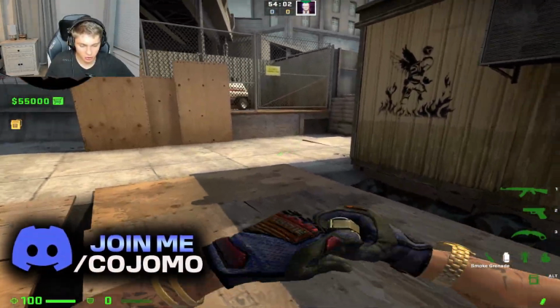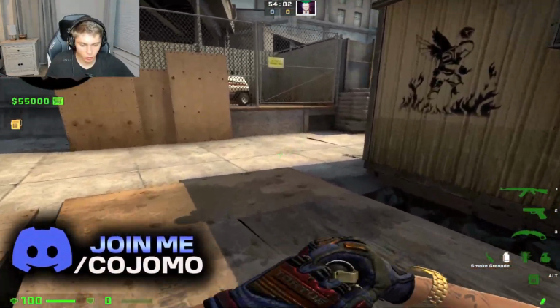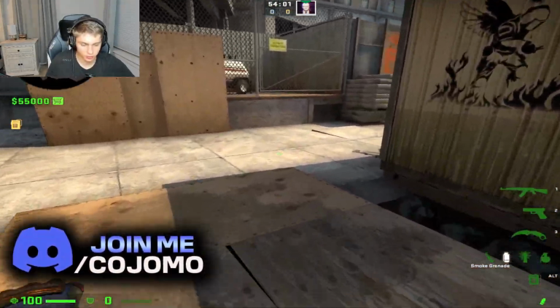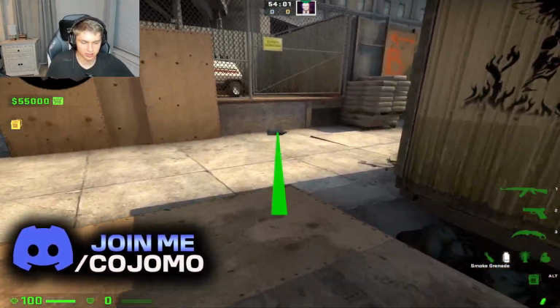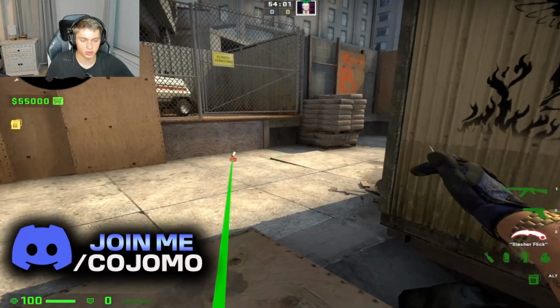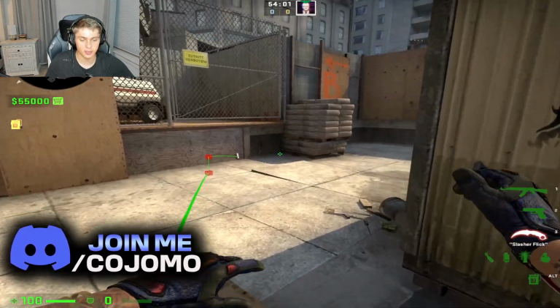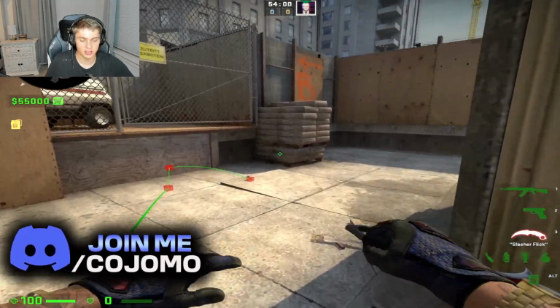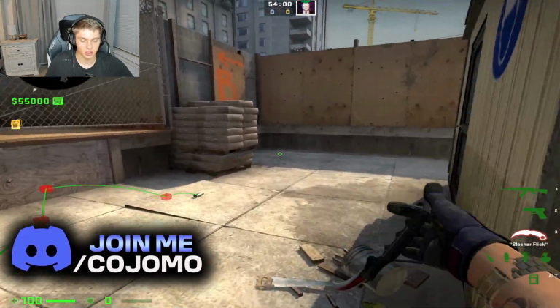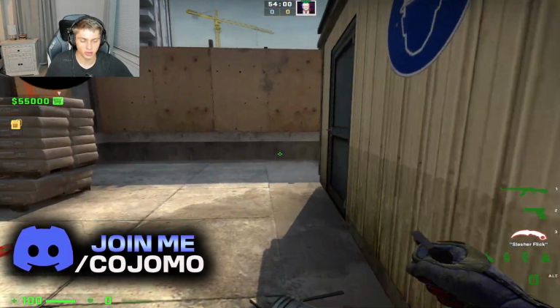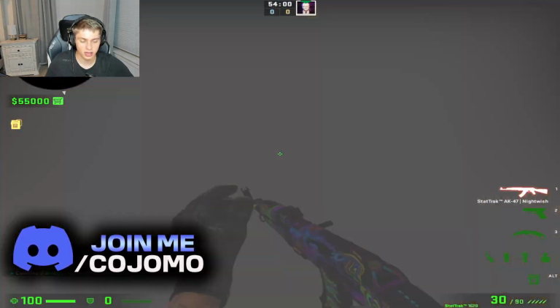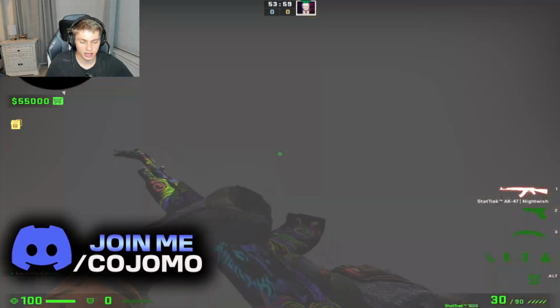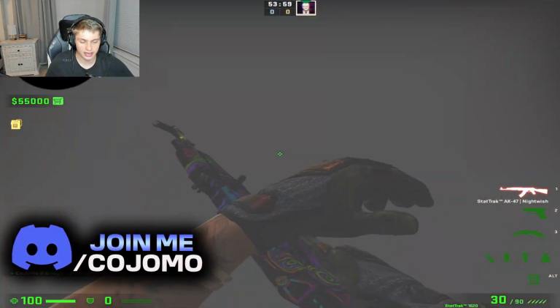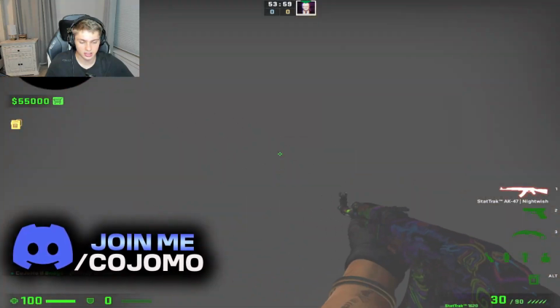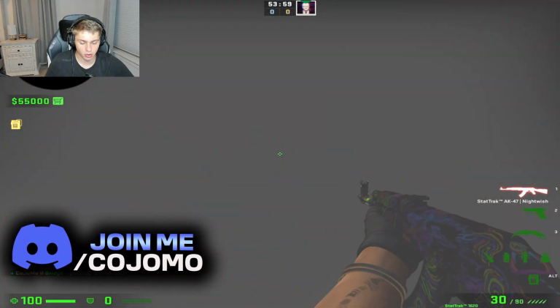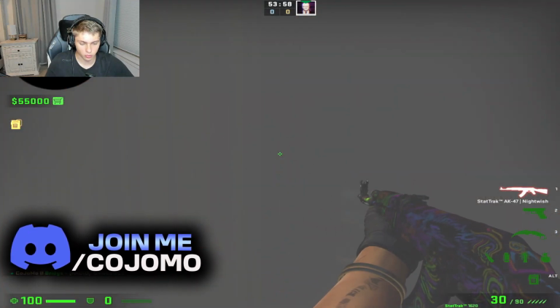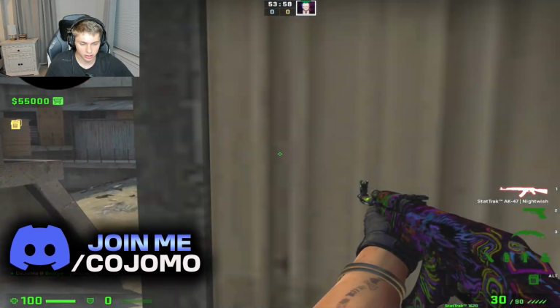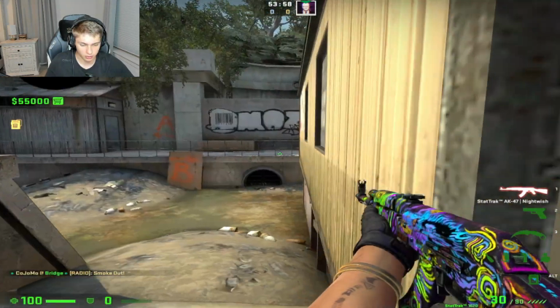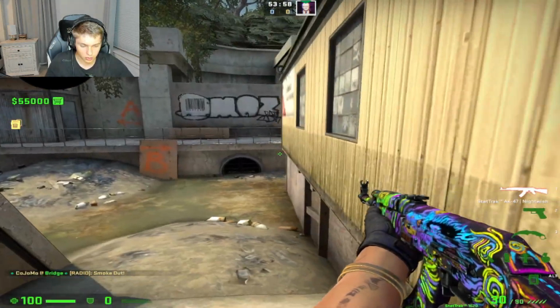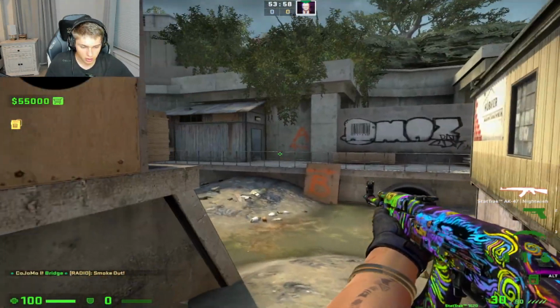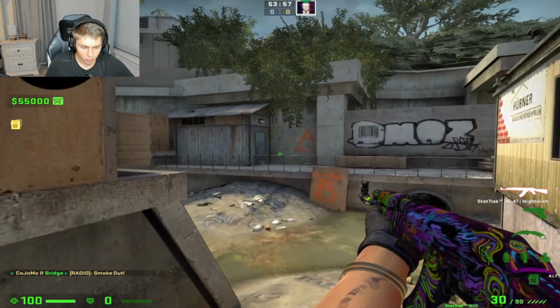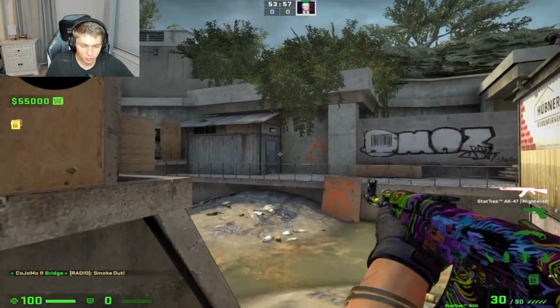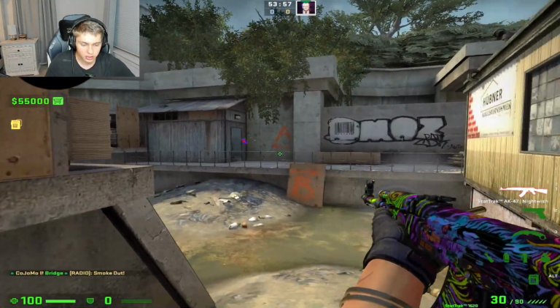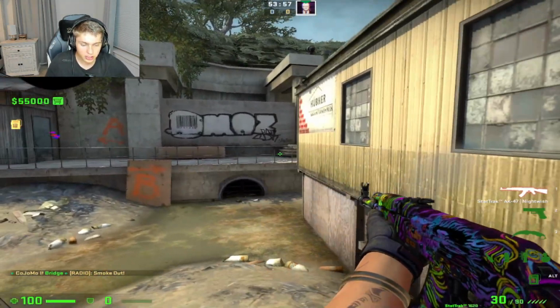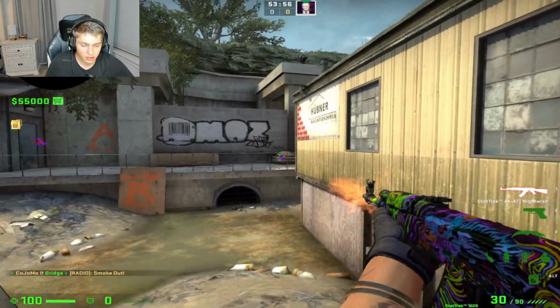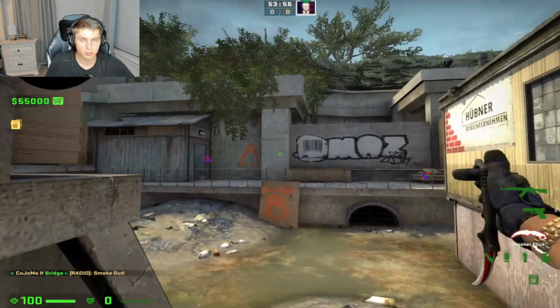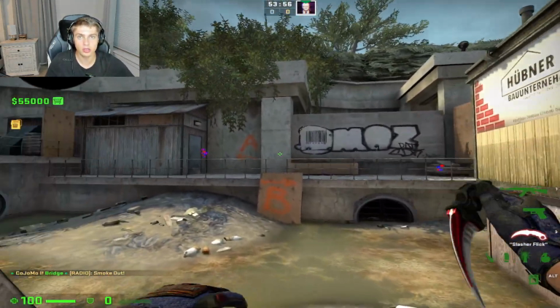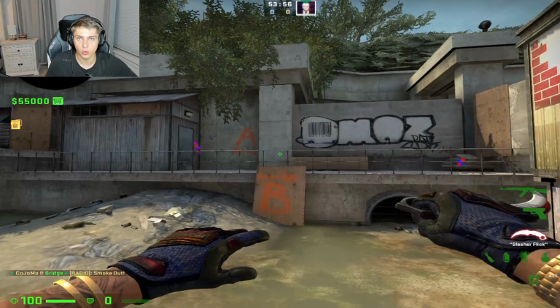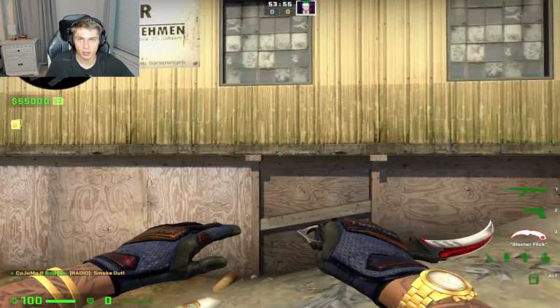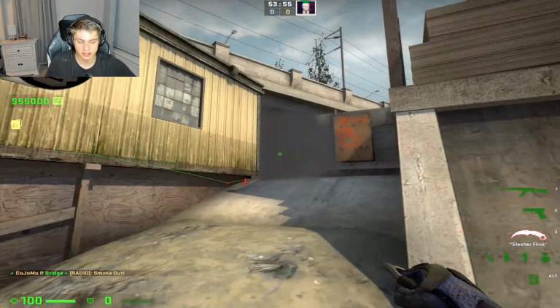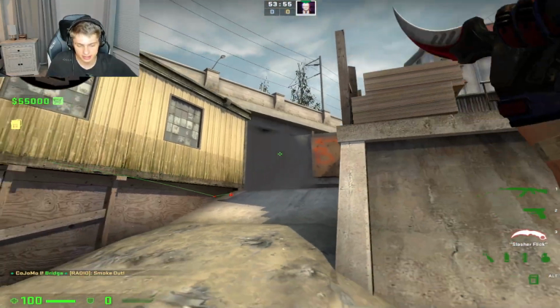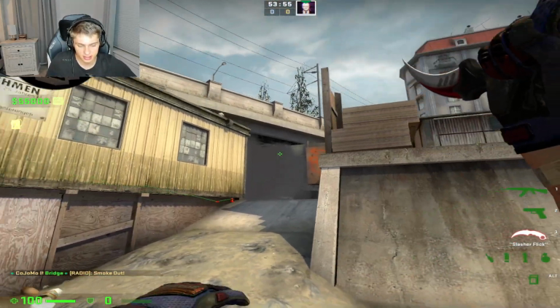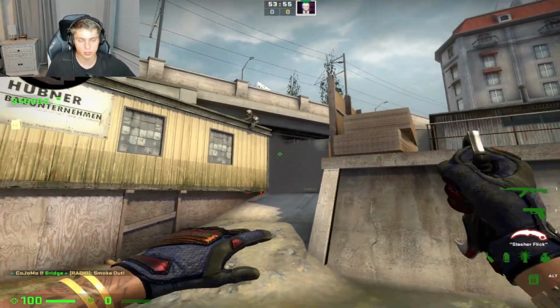Smoke short for me. So your teammates smoke short, and as it's smoked you're walking through — boom — you're killing them looking away because they see a smoke pop.